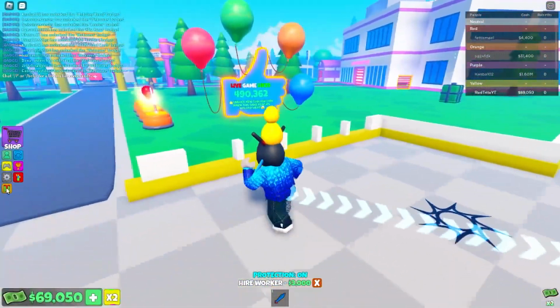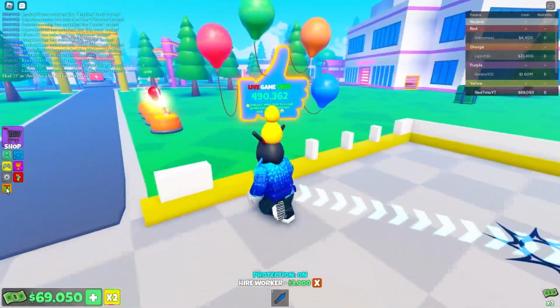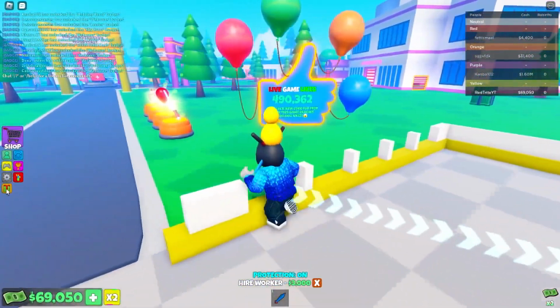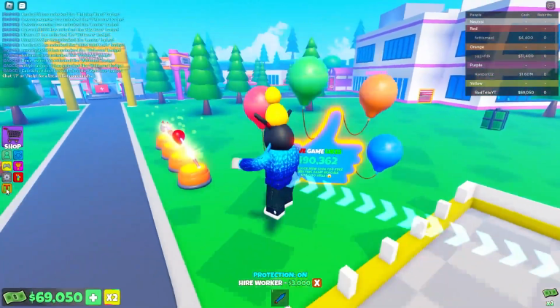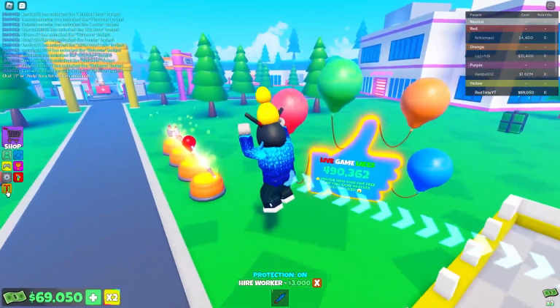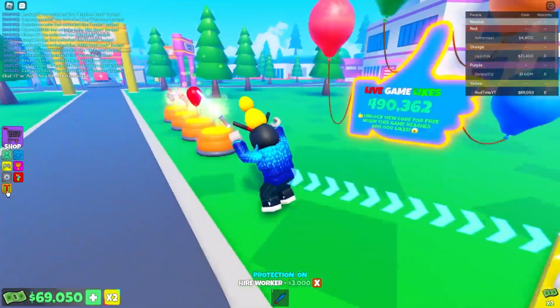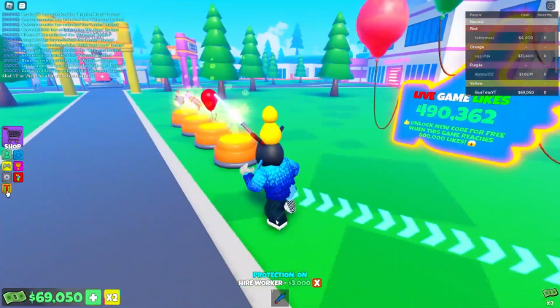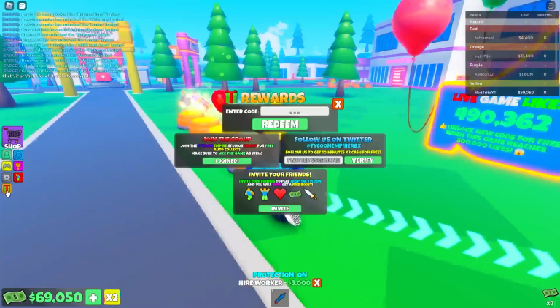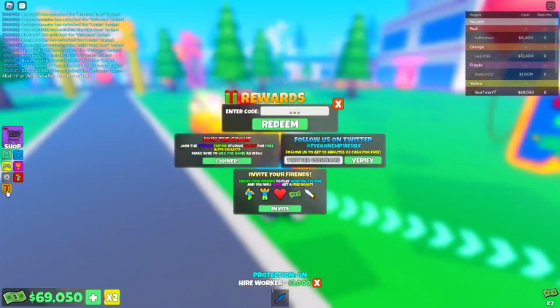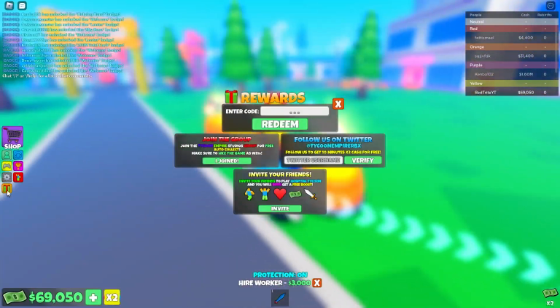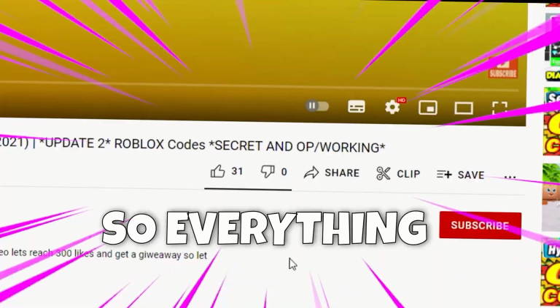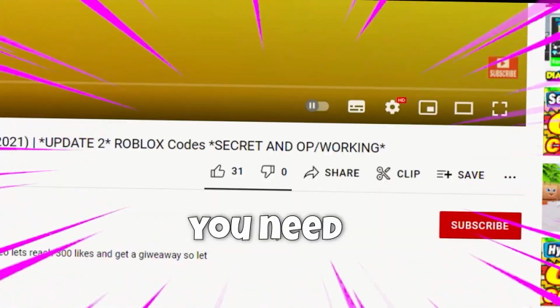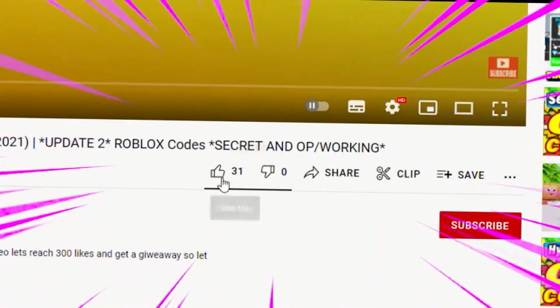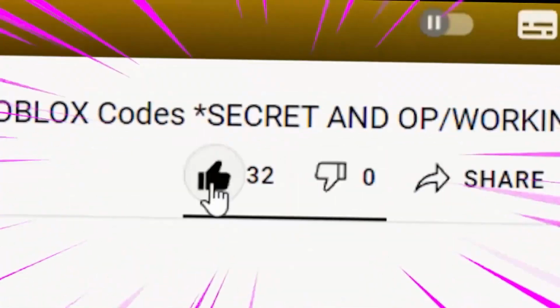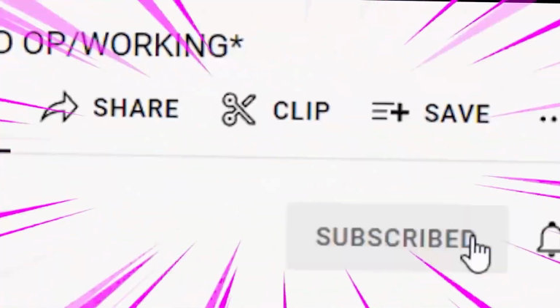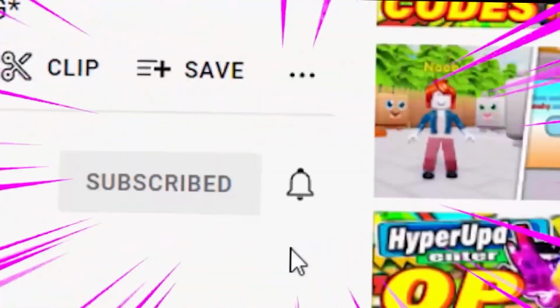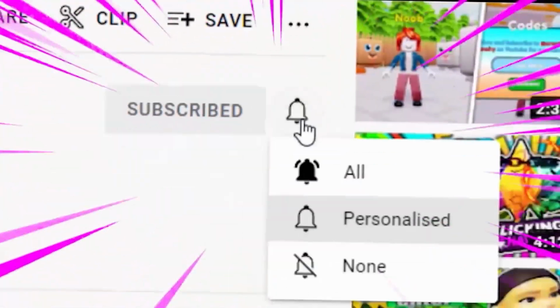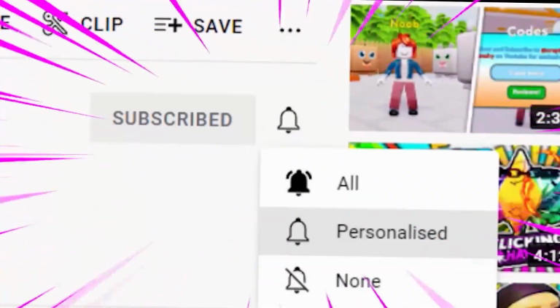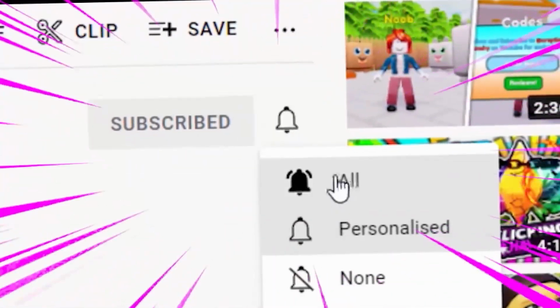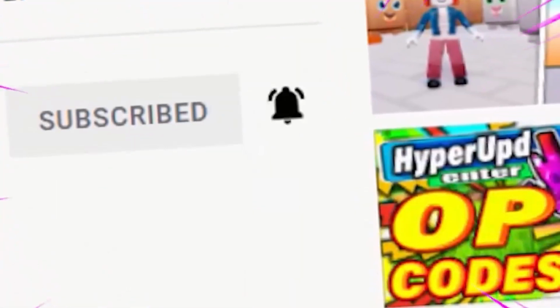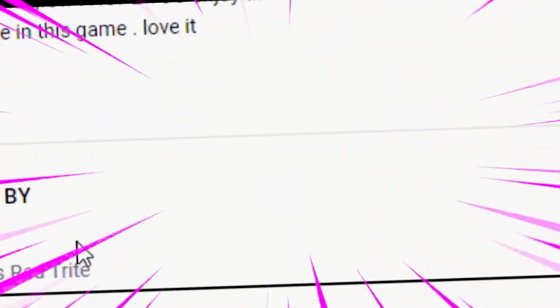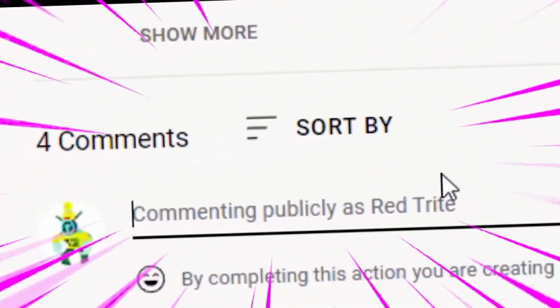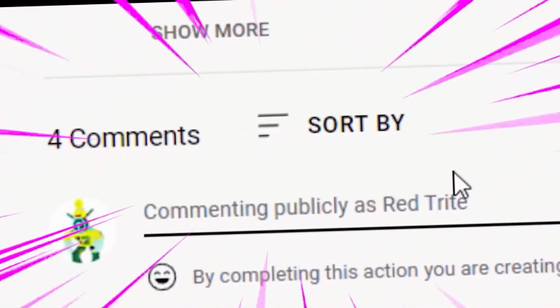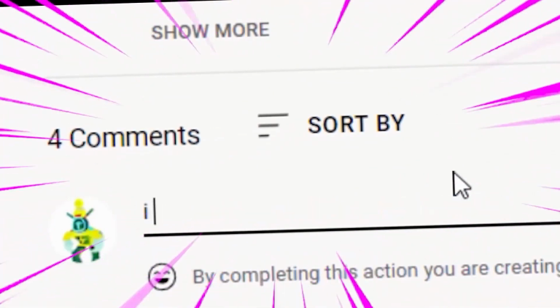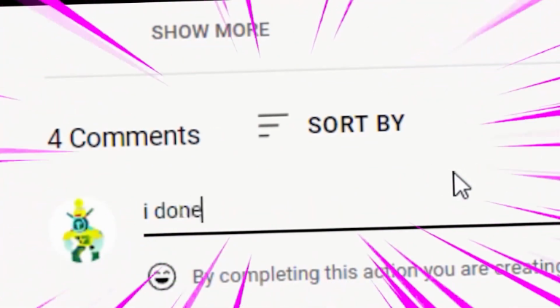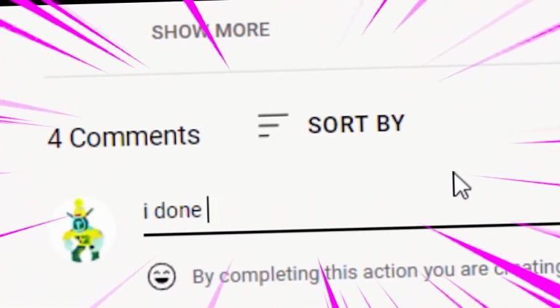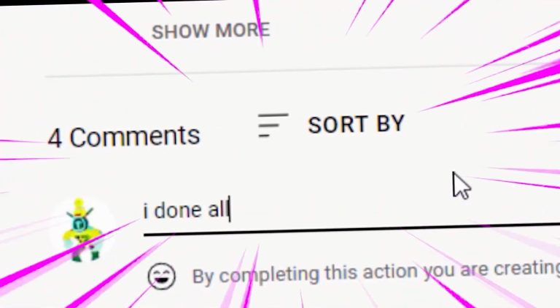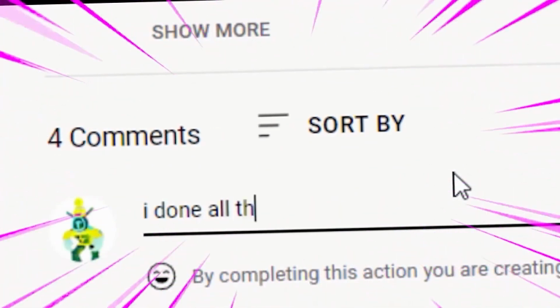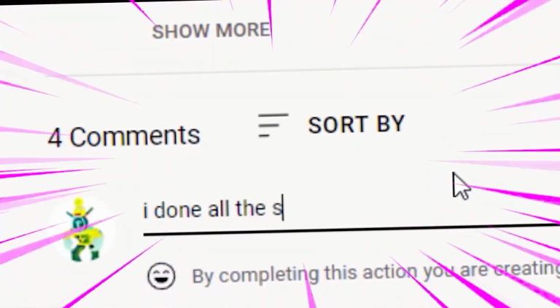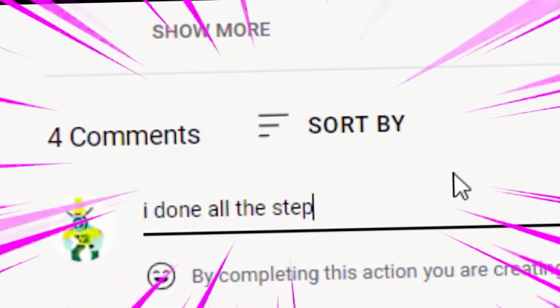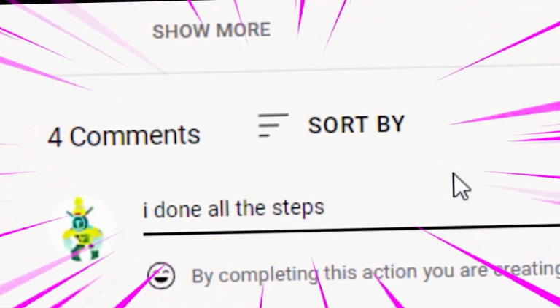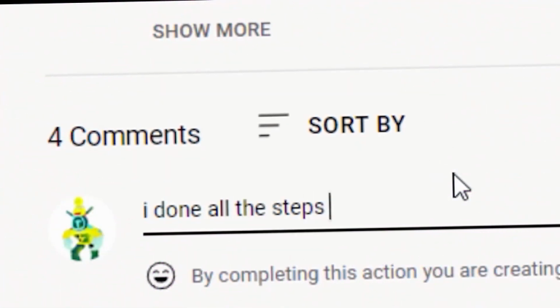Basically just press on the gift right over here, you're gonna find the code menu right over here, where you can just literally just enter them.